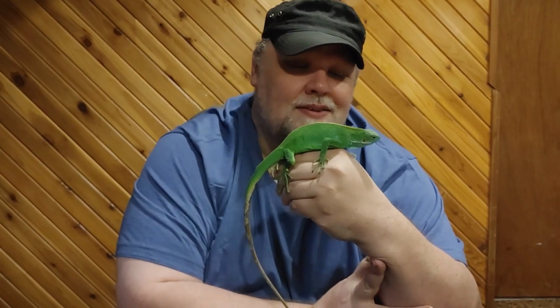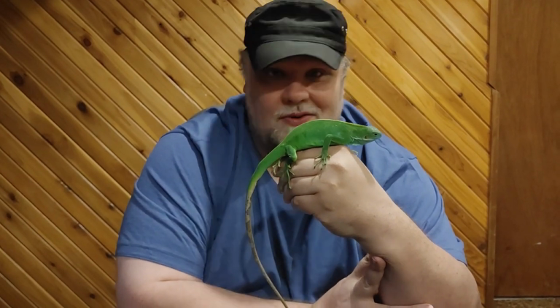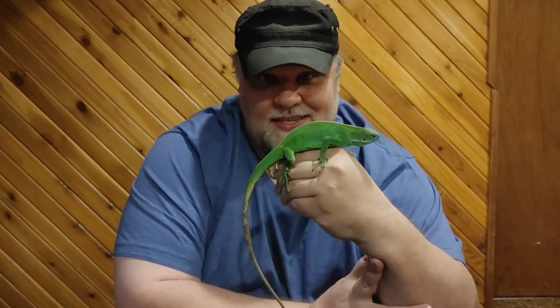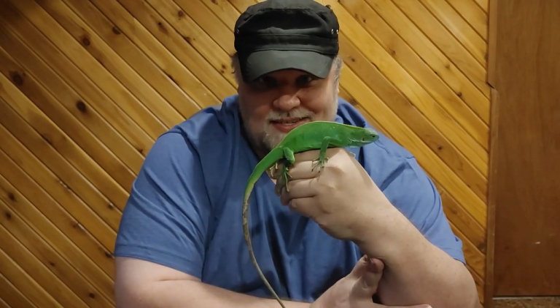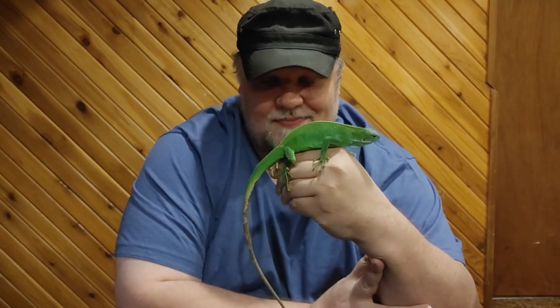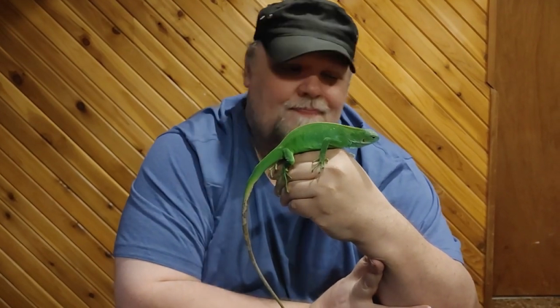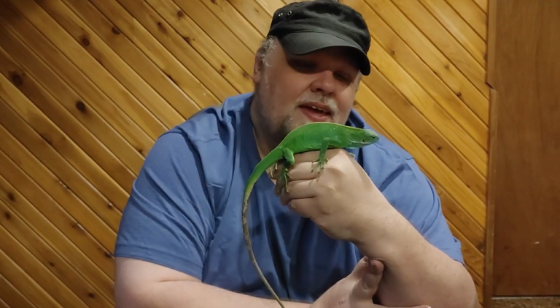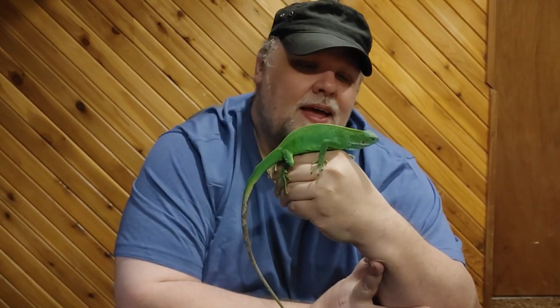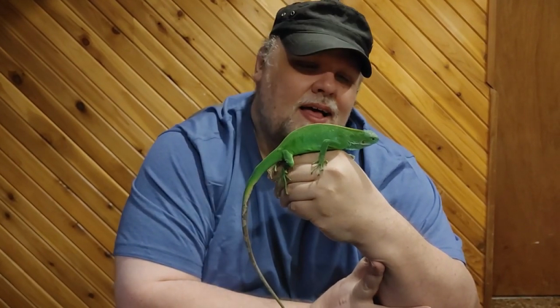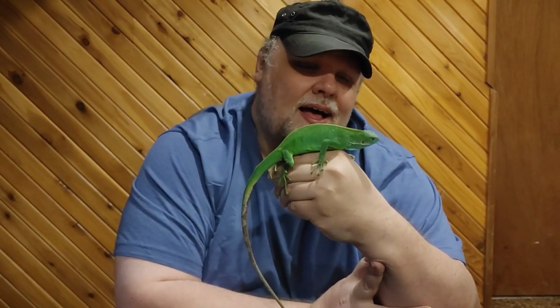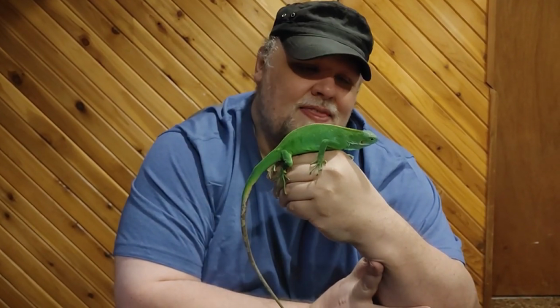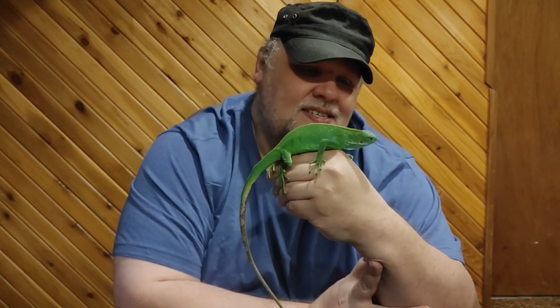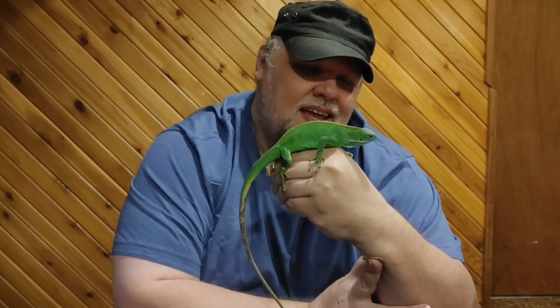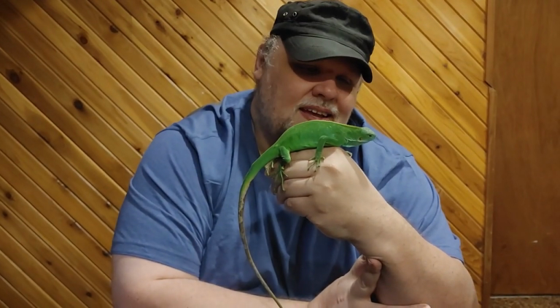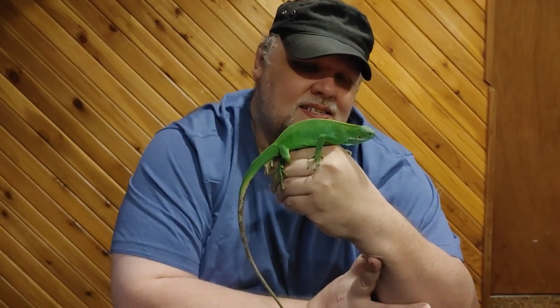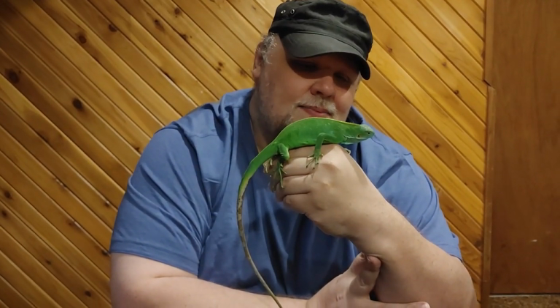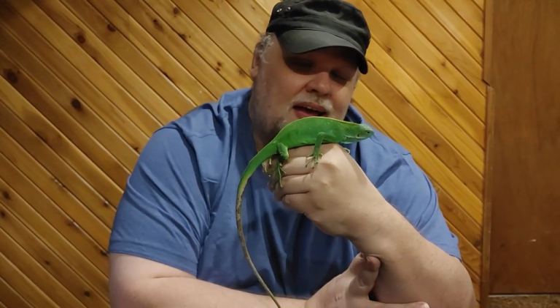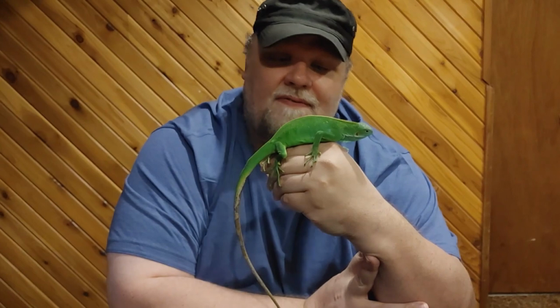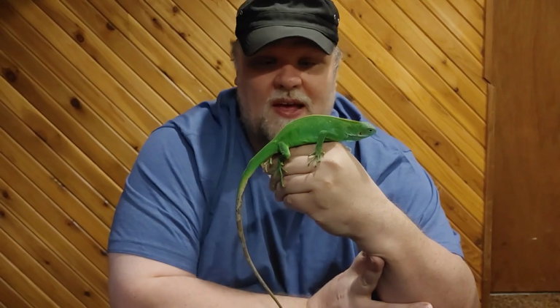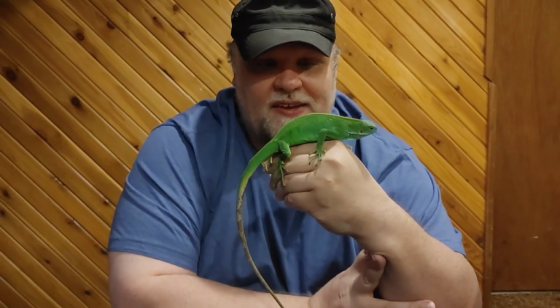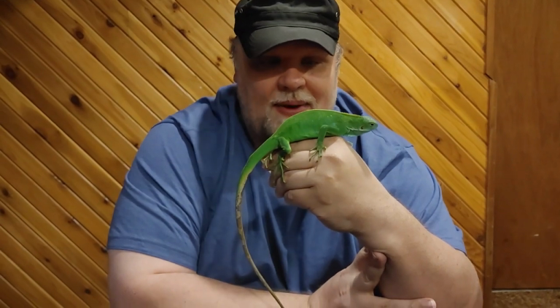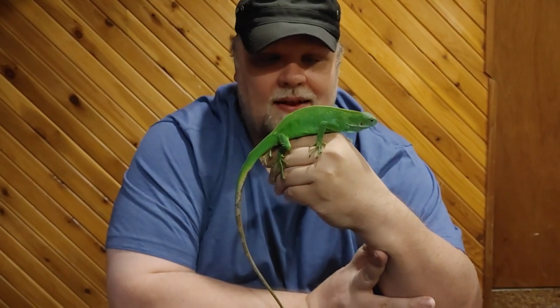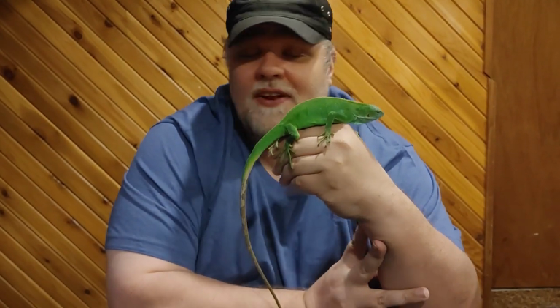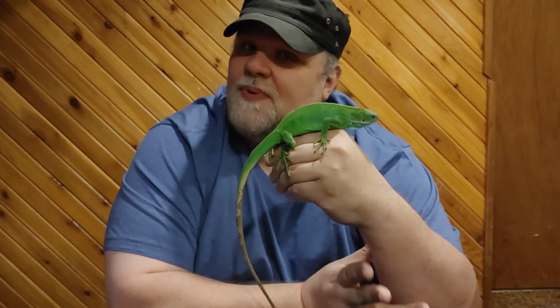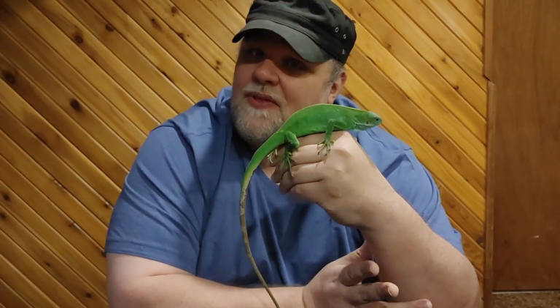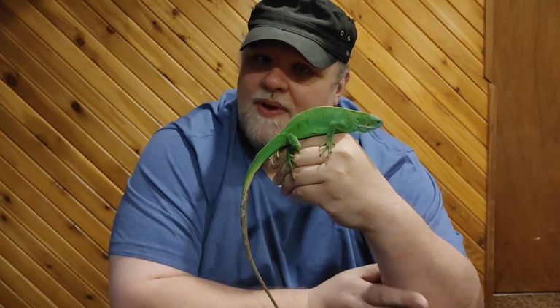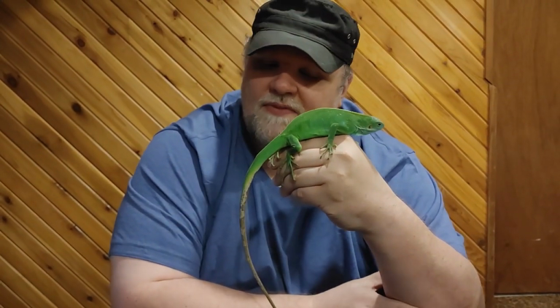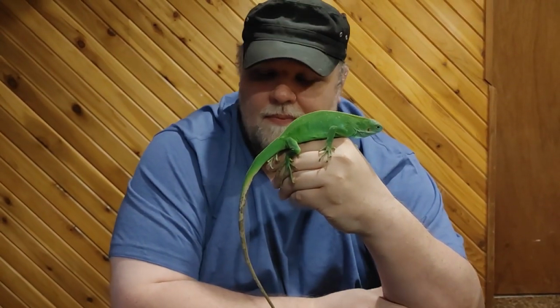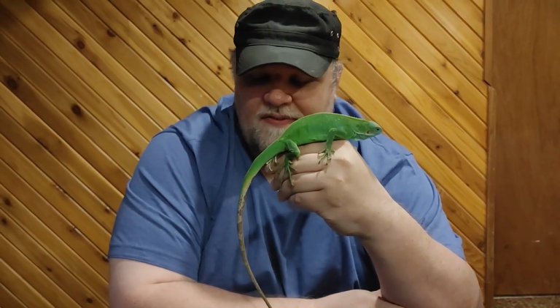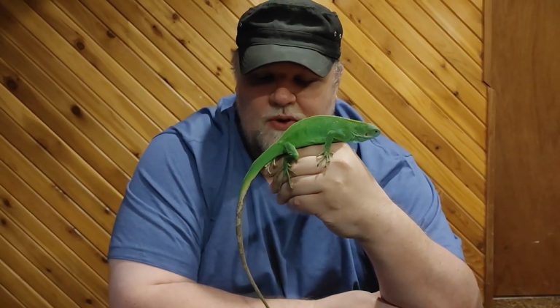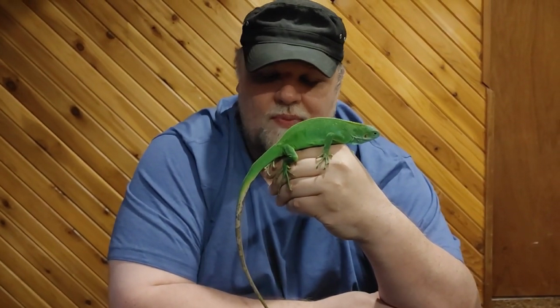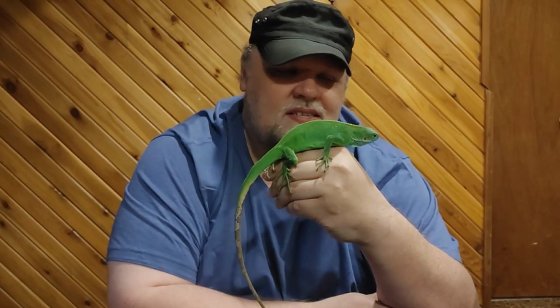And so is this. This is my female Fiji banded. I'm going to explain where the name comes from in a few moments.